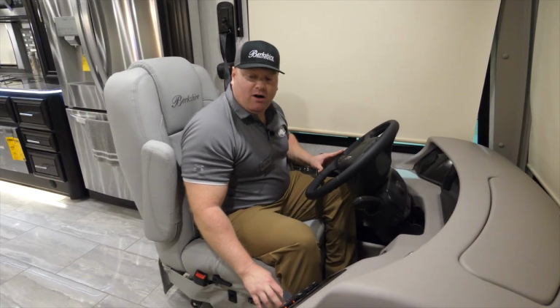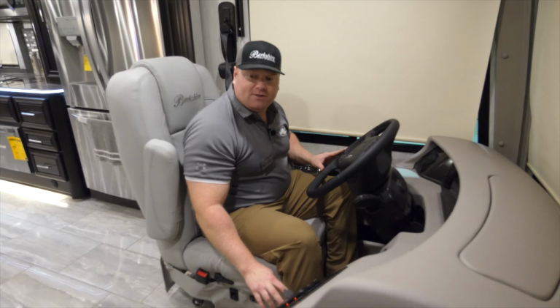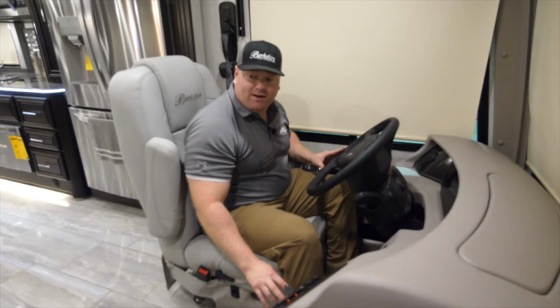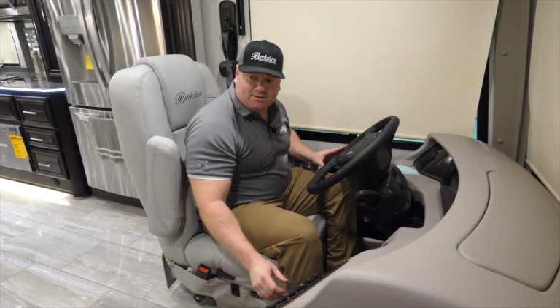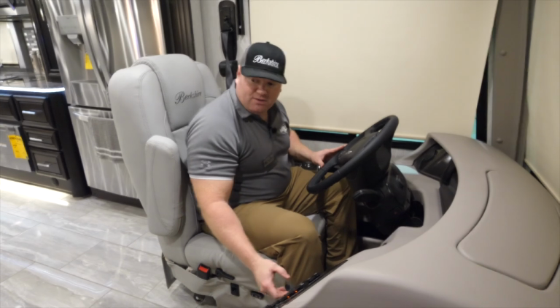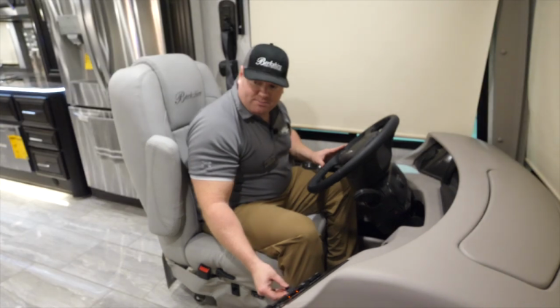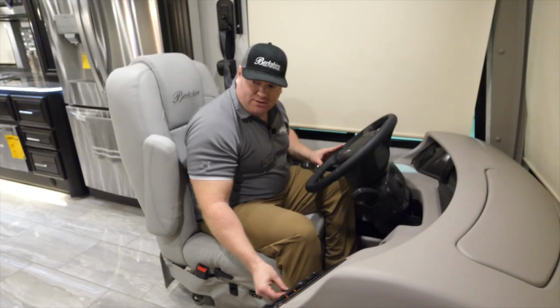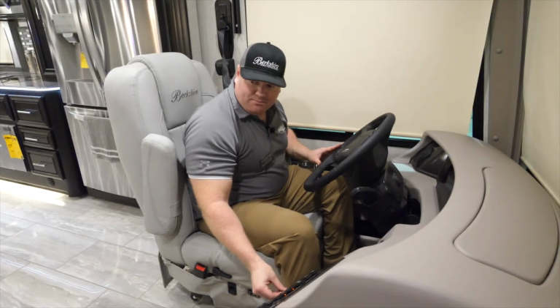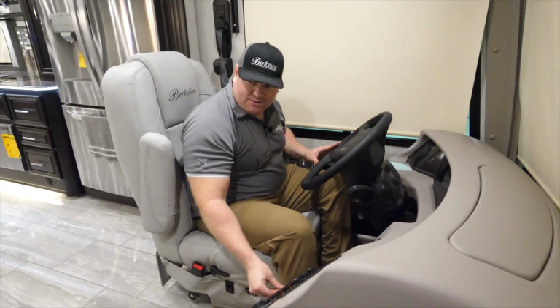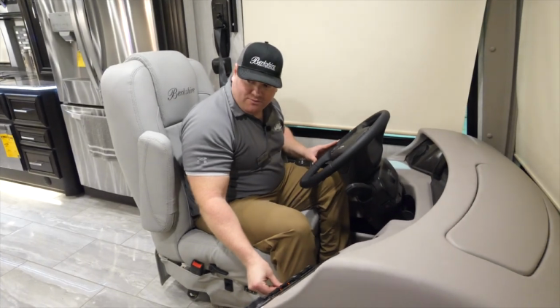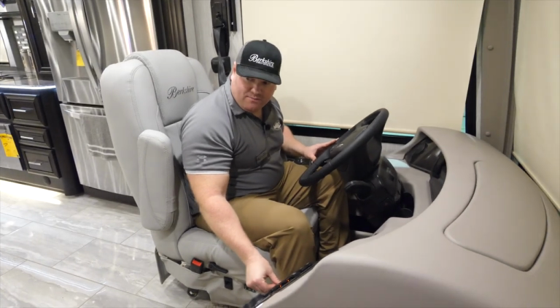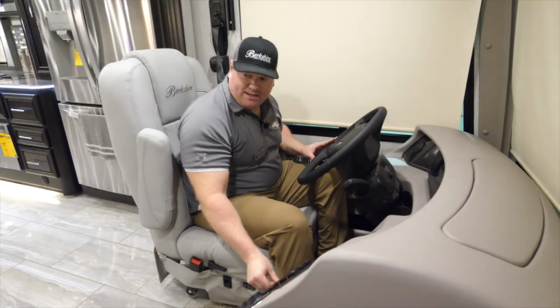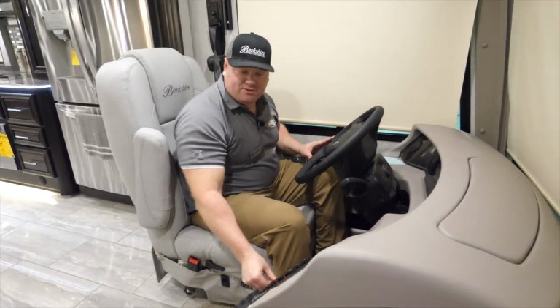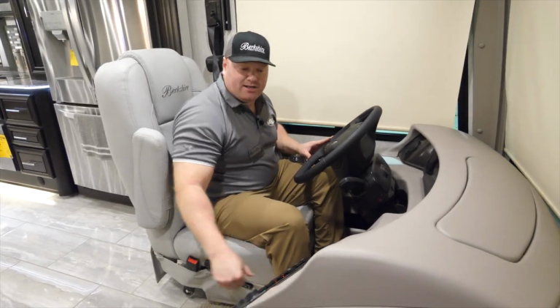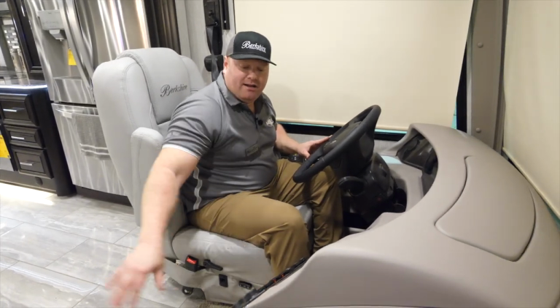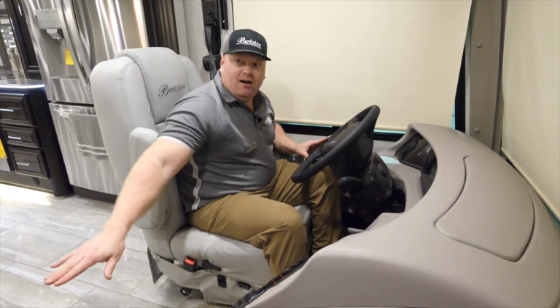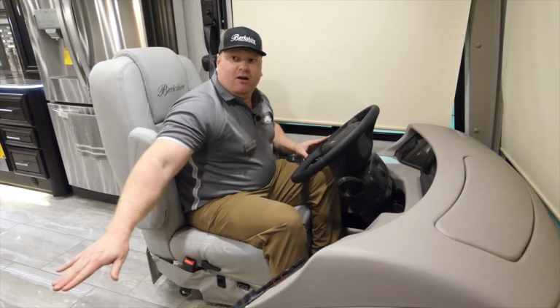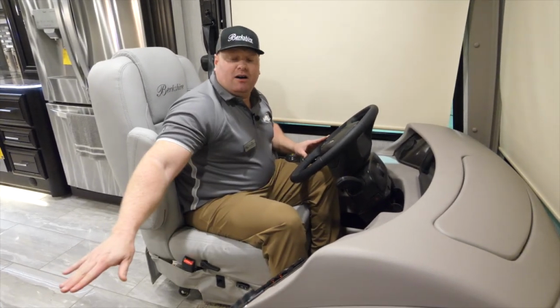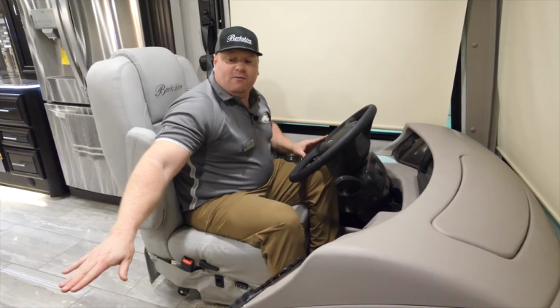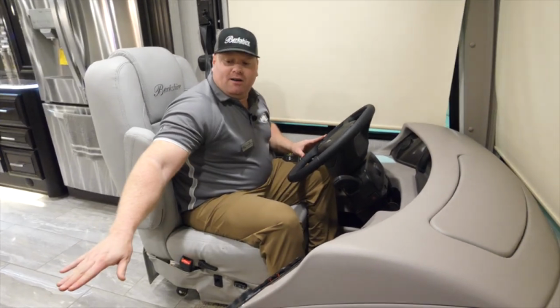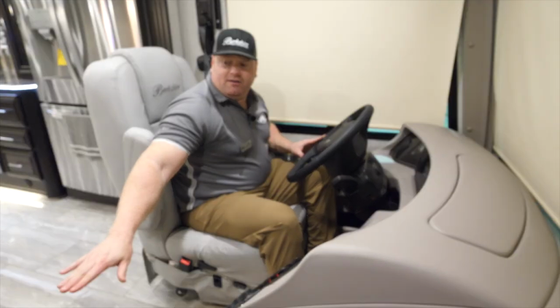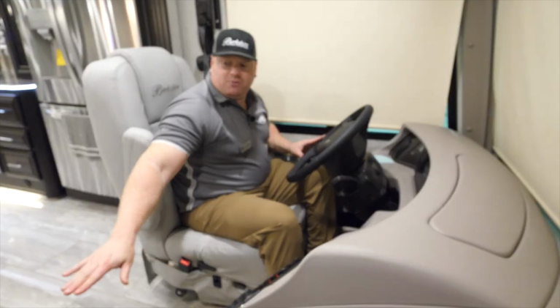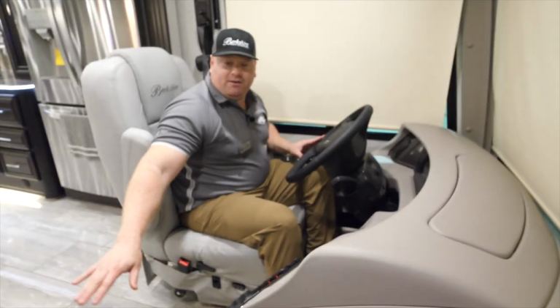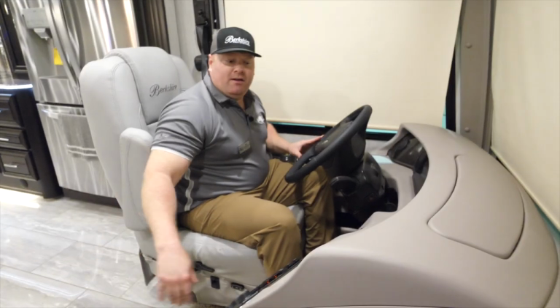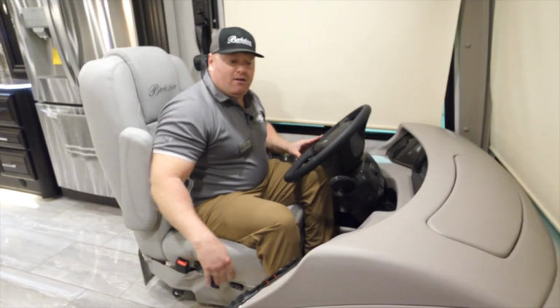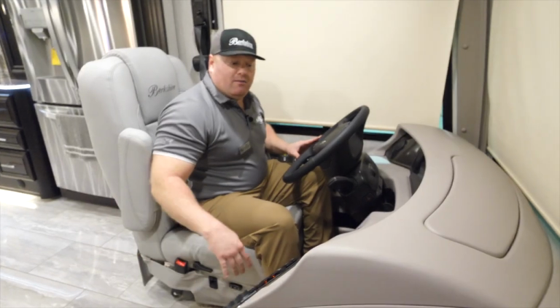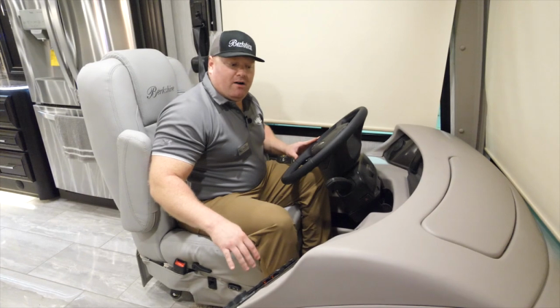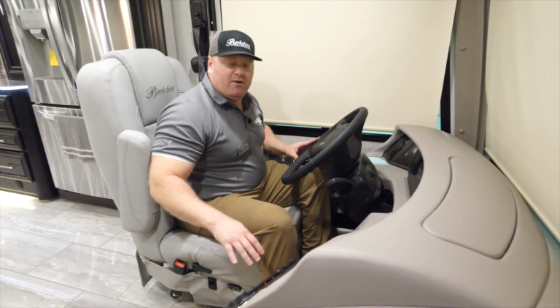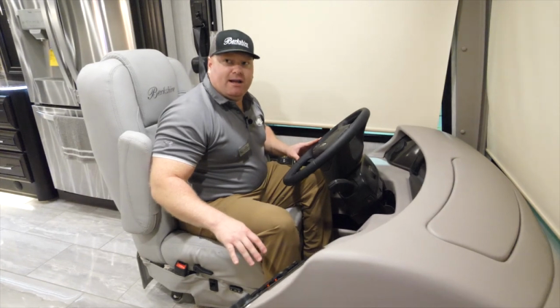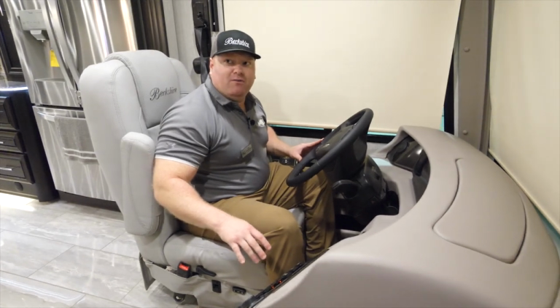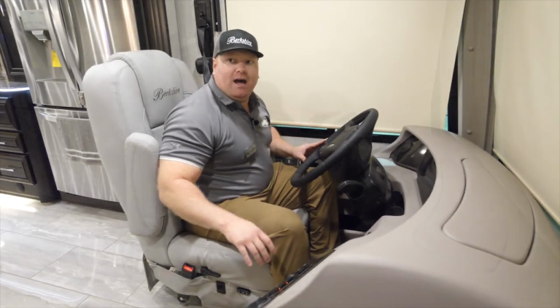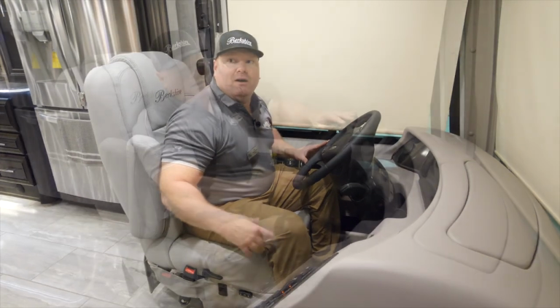I still have USB charging ports right here on the driver's side. You'll also find USB charging ports on the passenger side along with a 110-volt outlet.